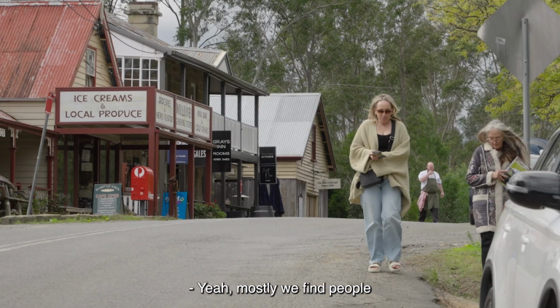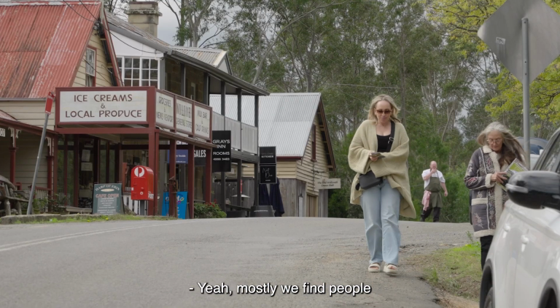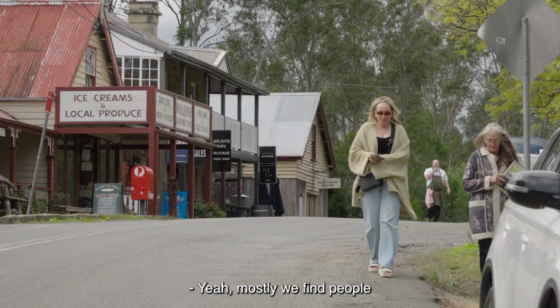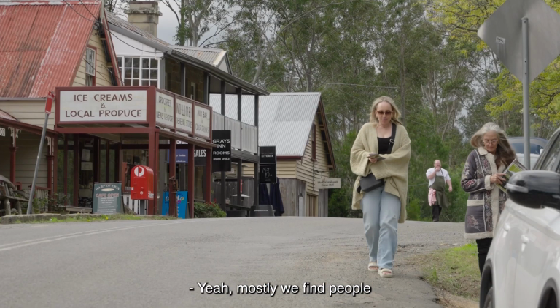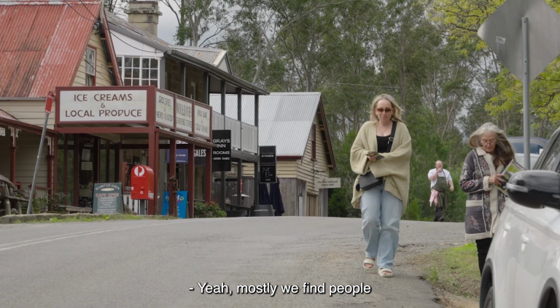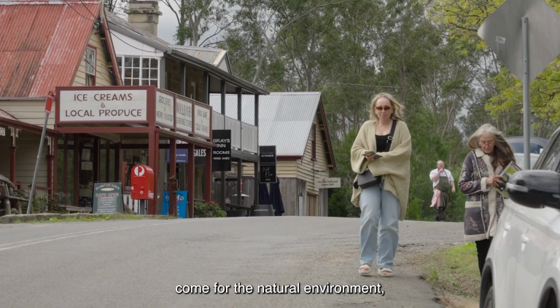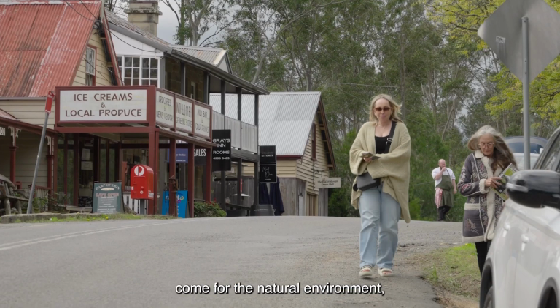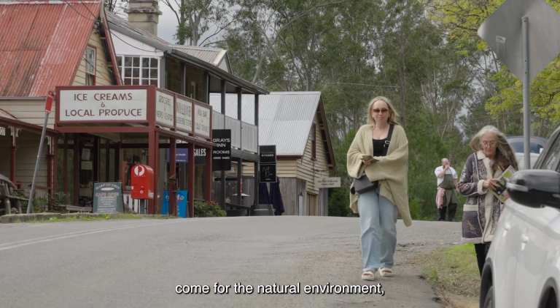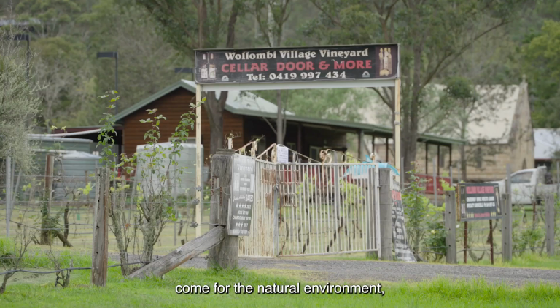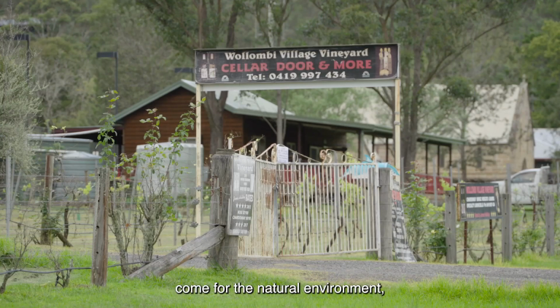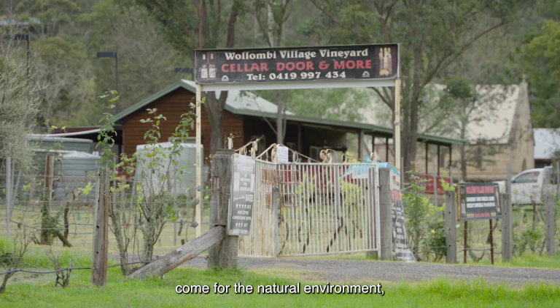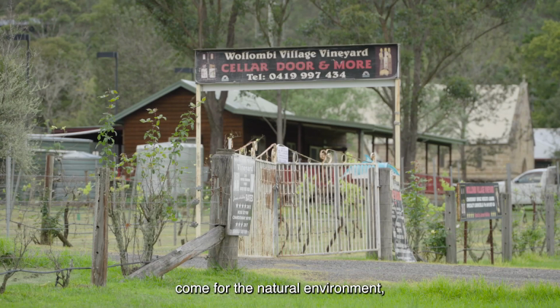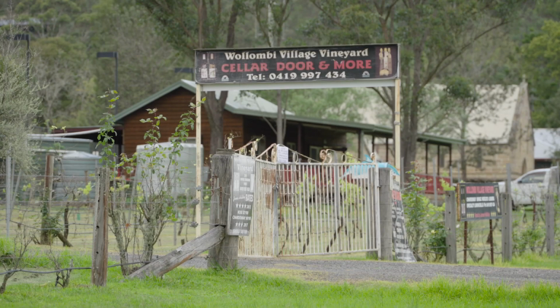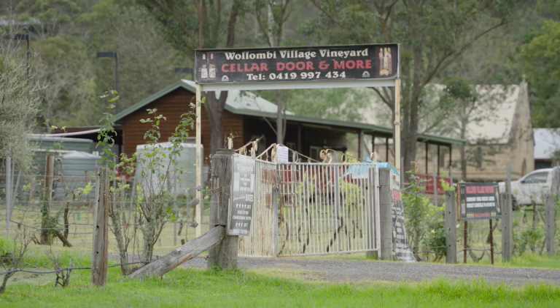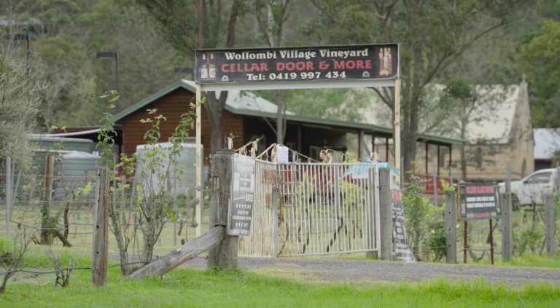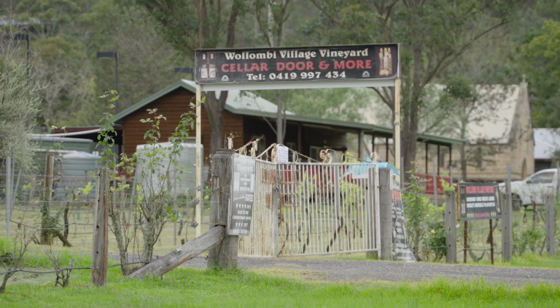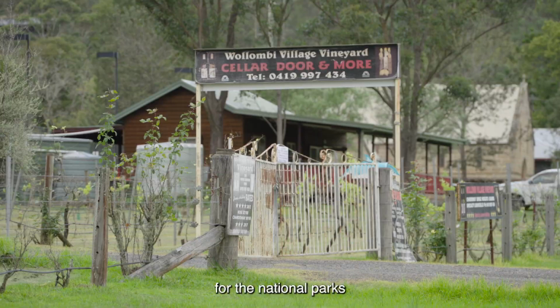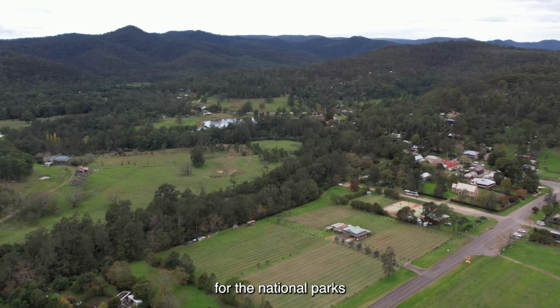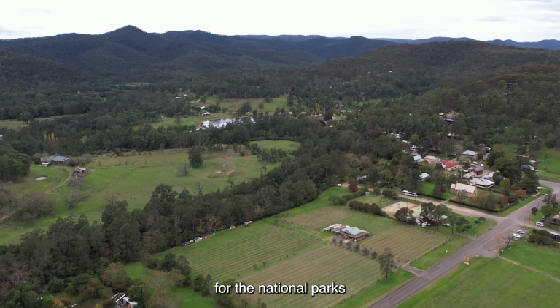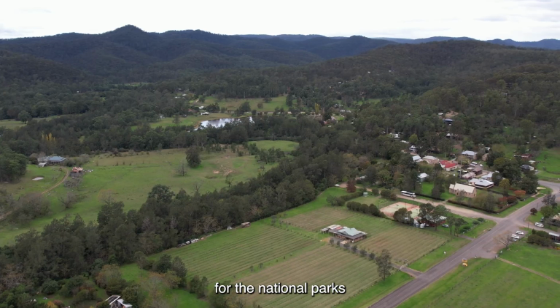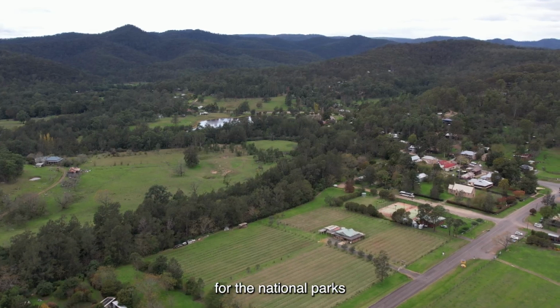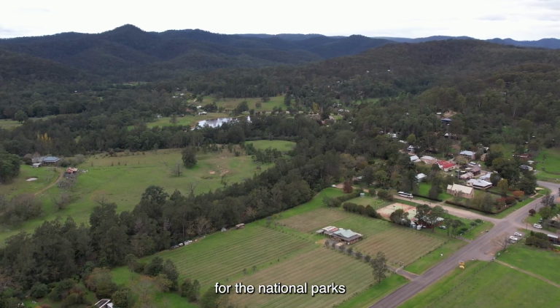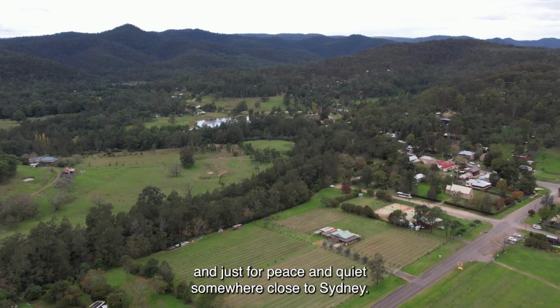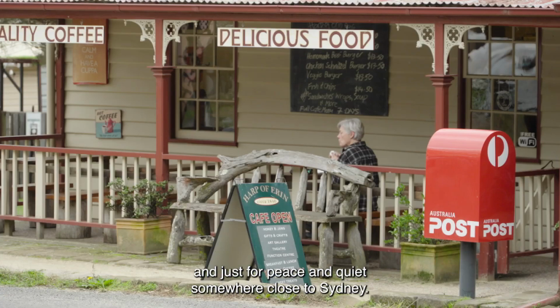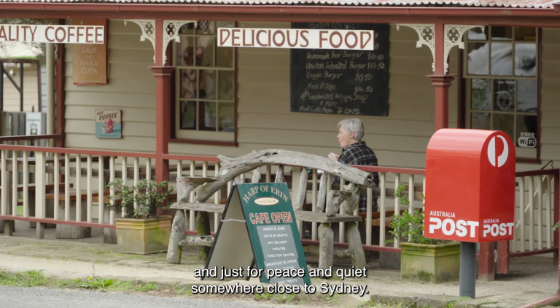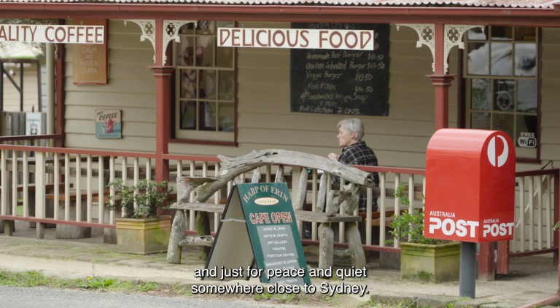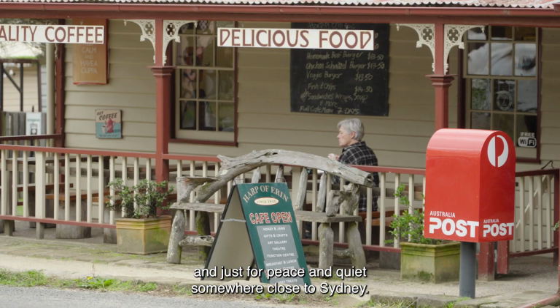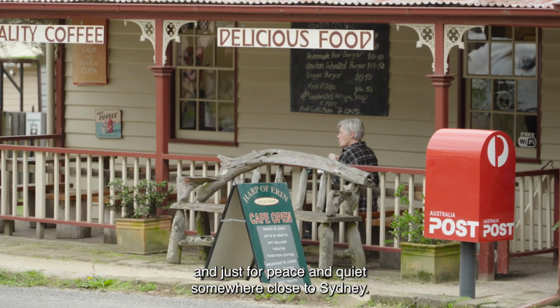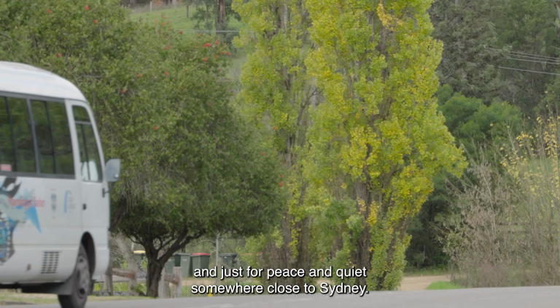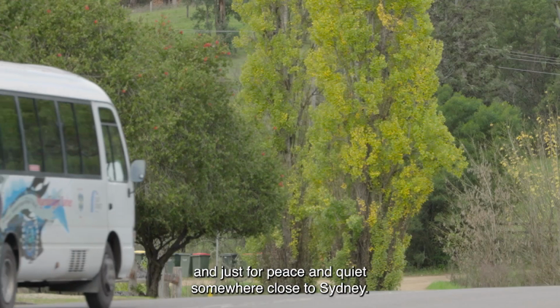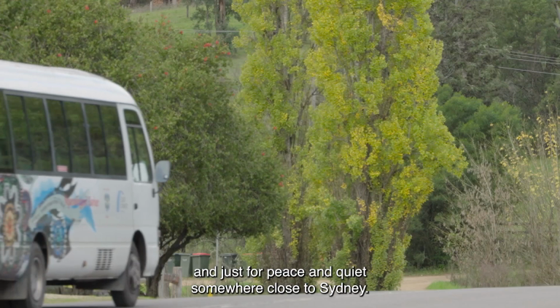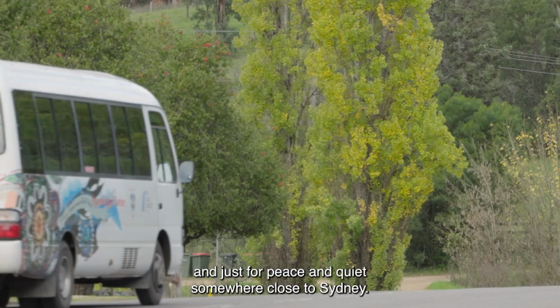Mostly we find people come for the natural environment, for the national parks and just for peace and quiet somewhere close to Sydney.